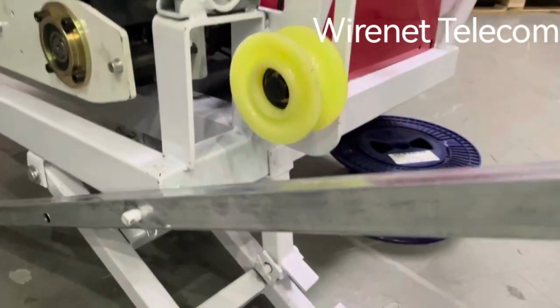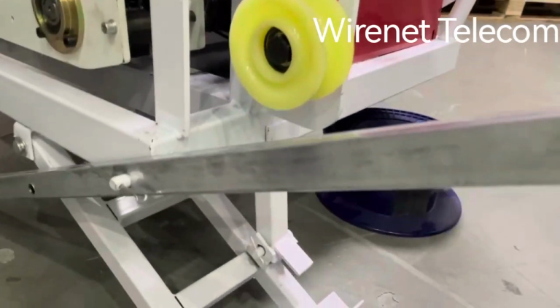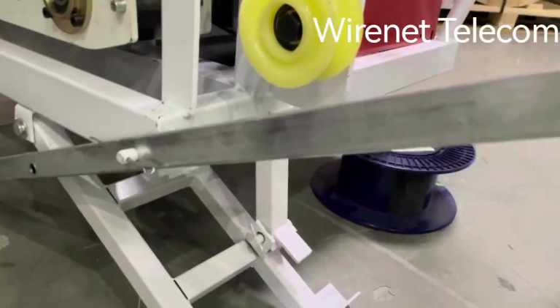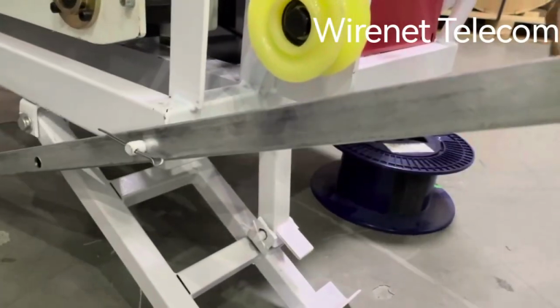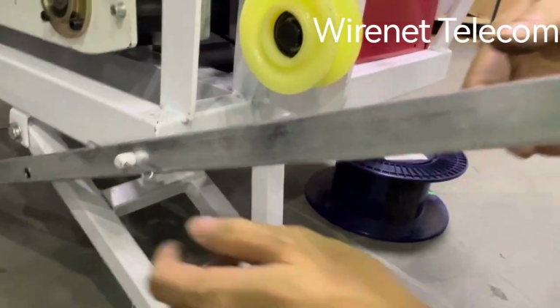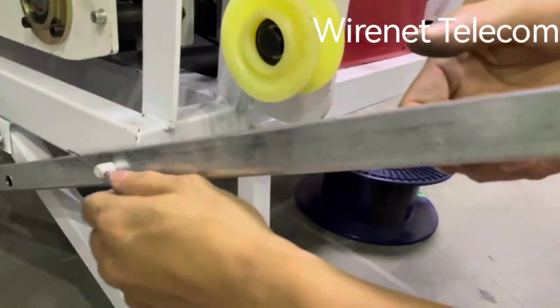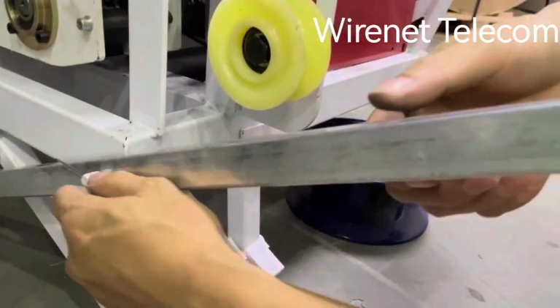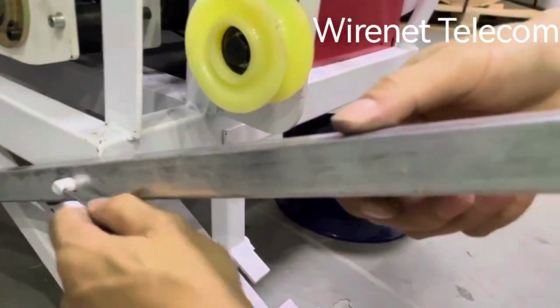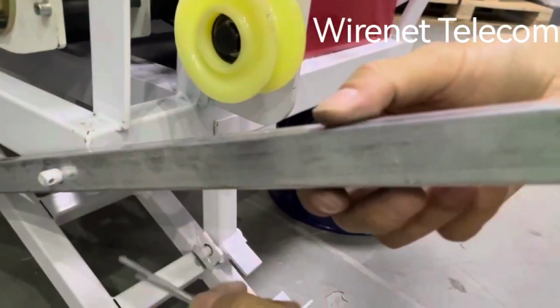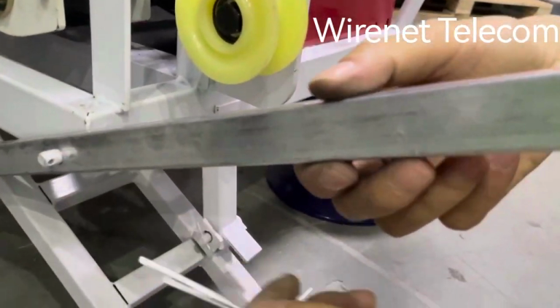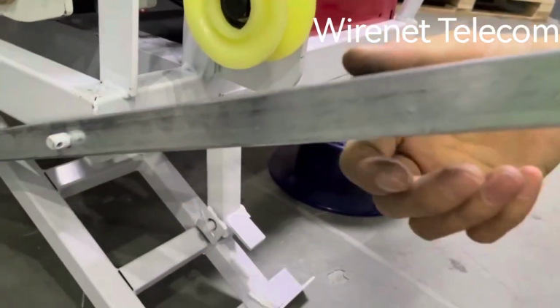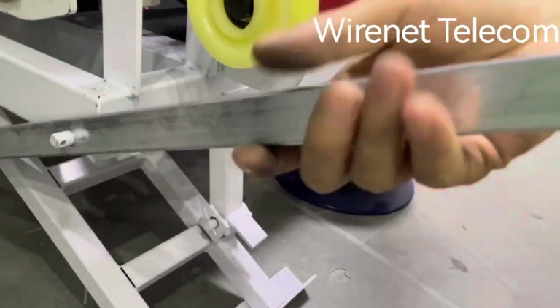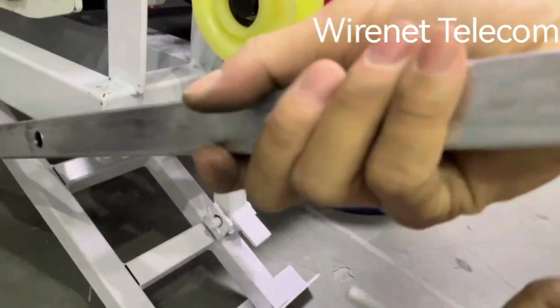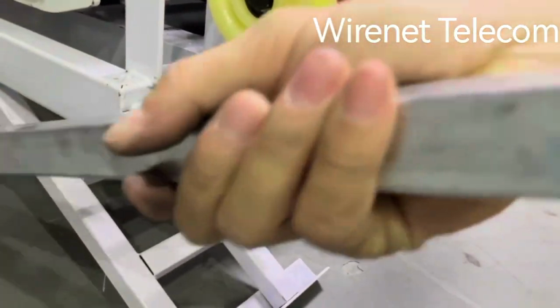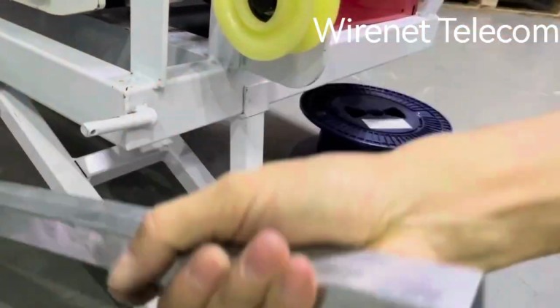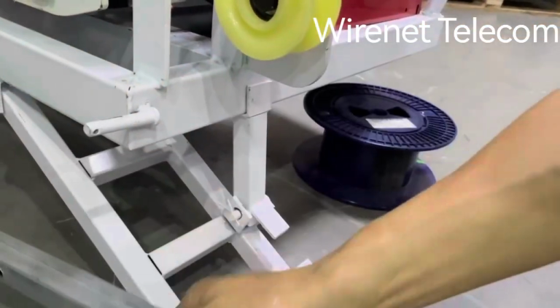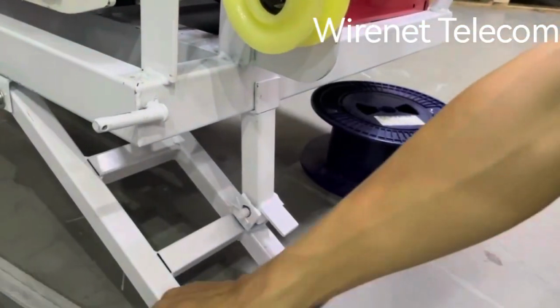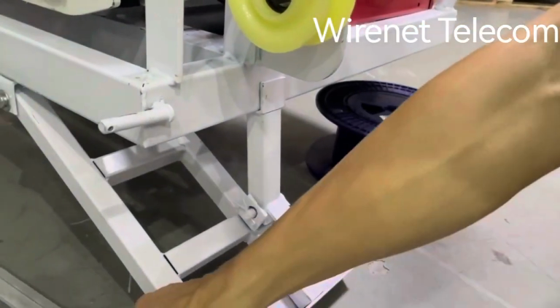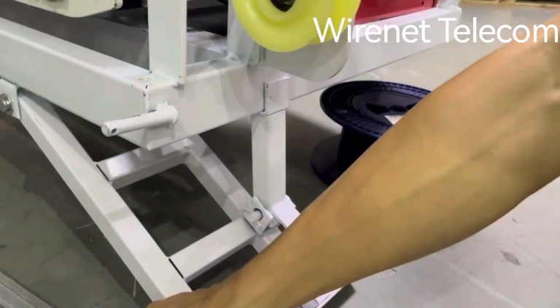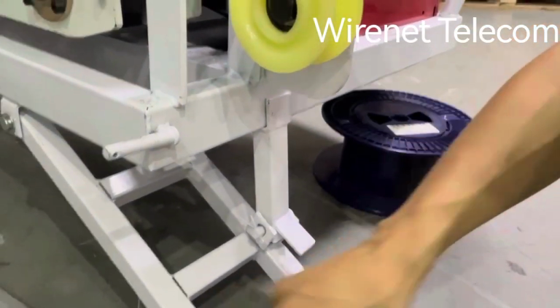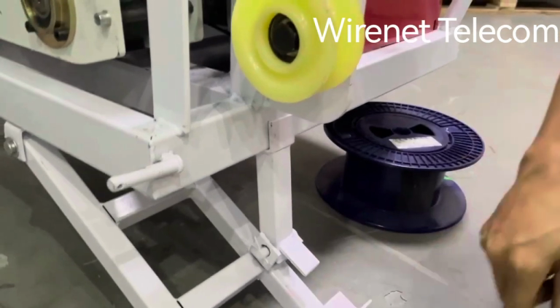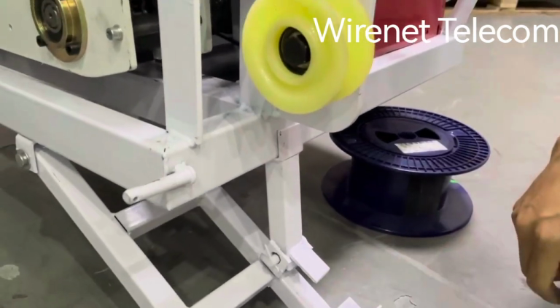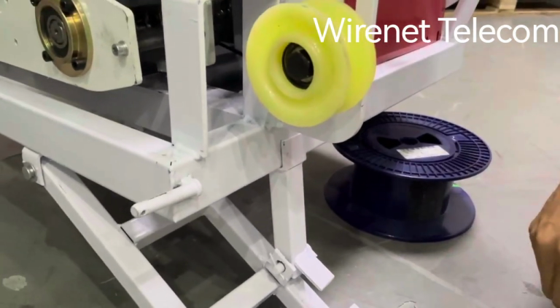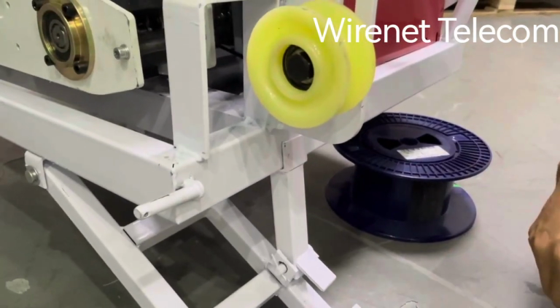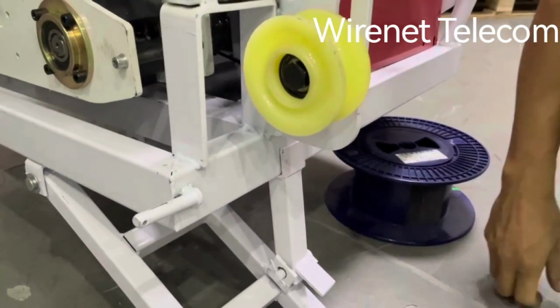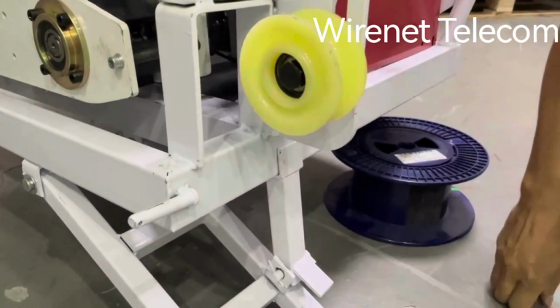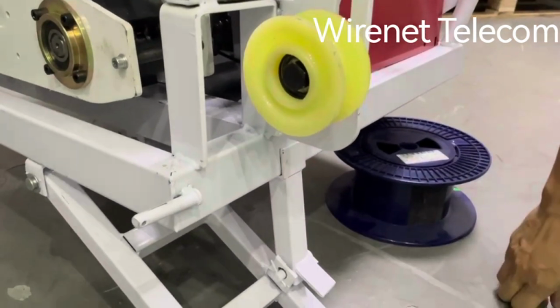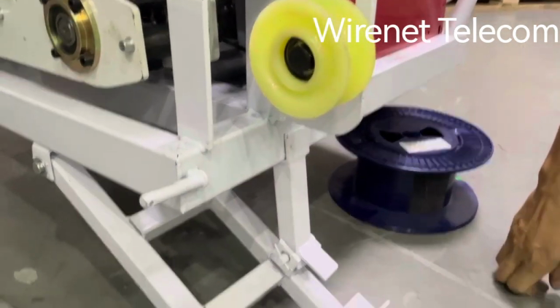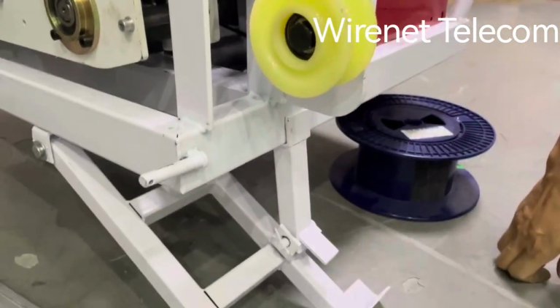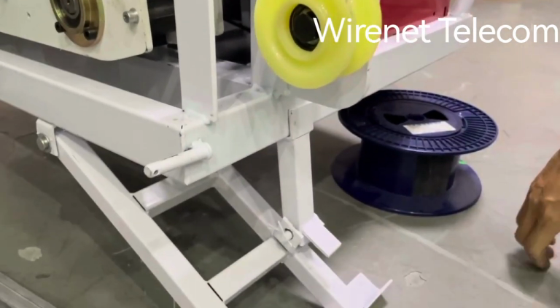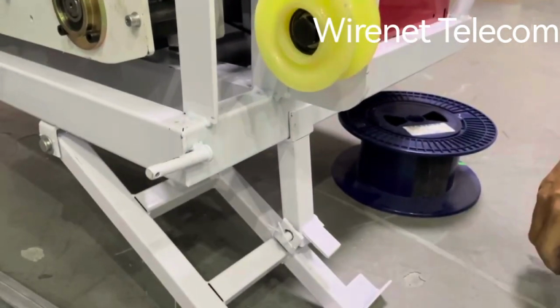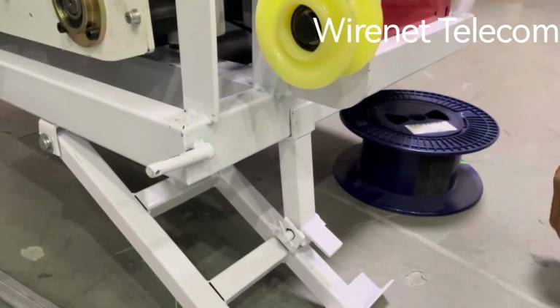We're going to go inside the front wheel. Now we put it on the front wheel.